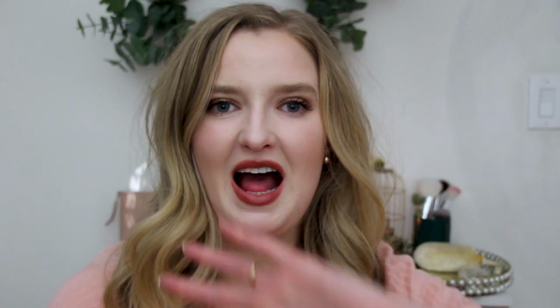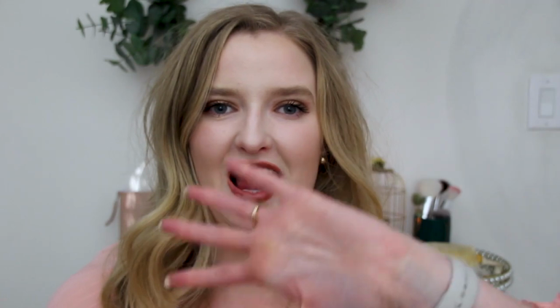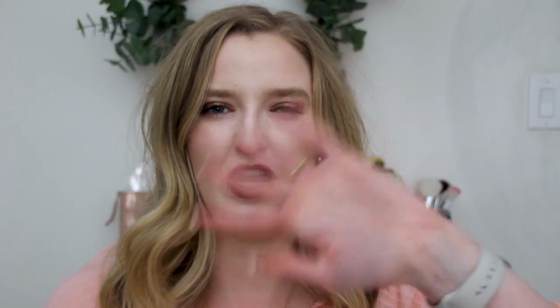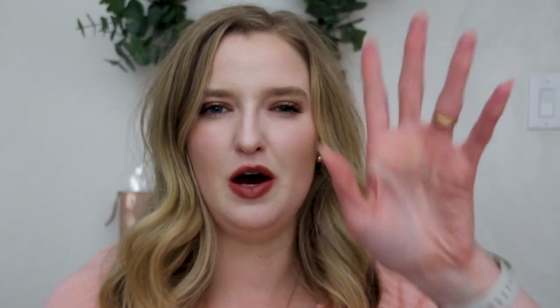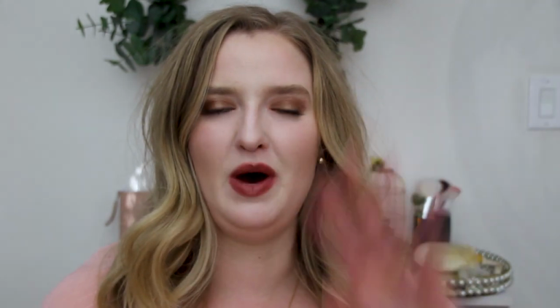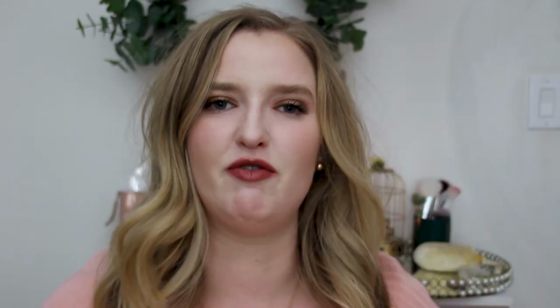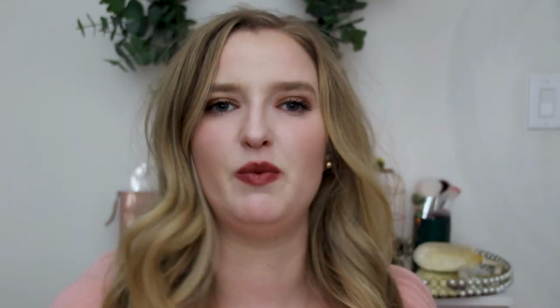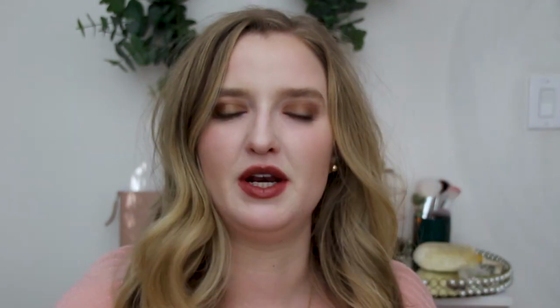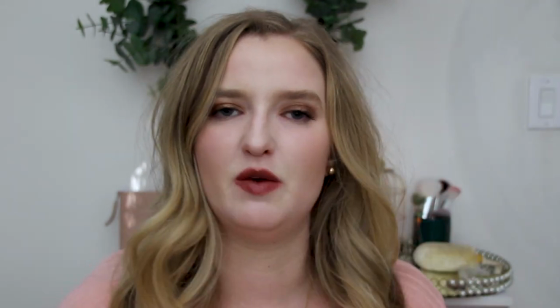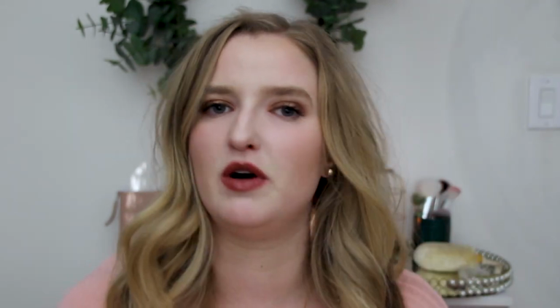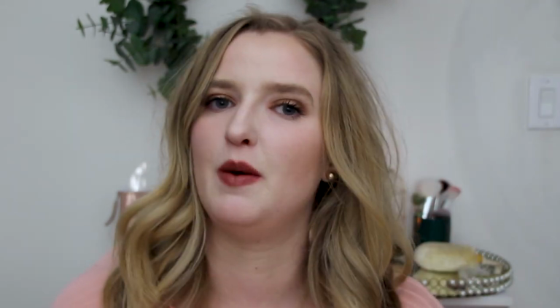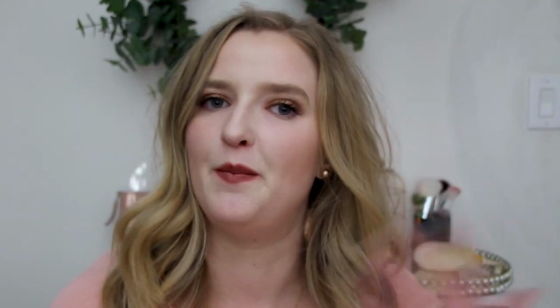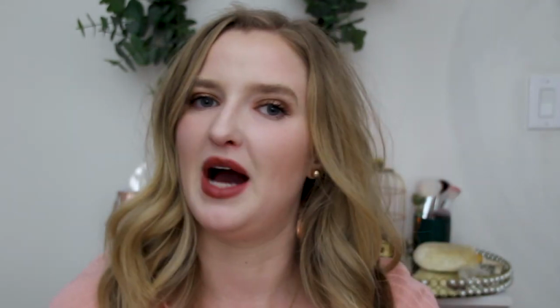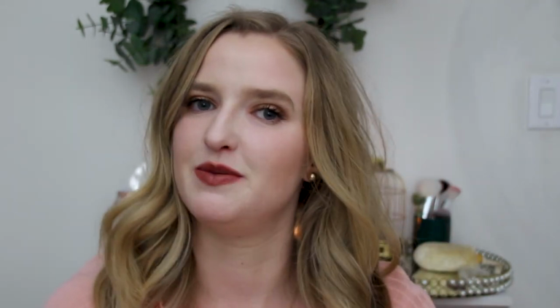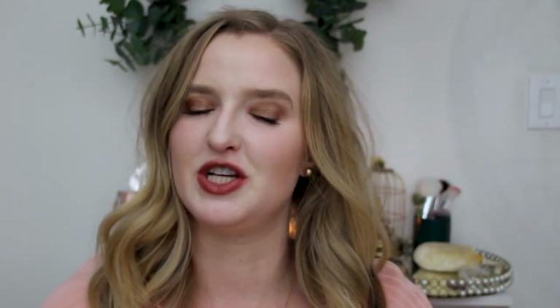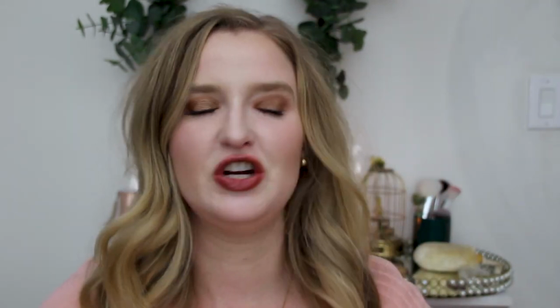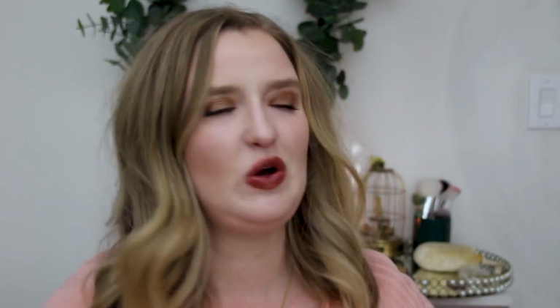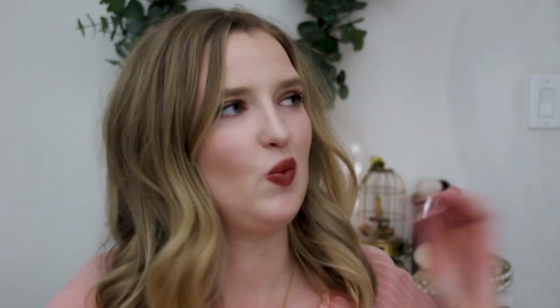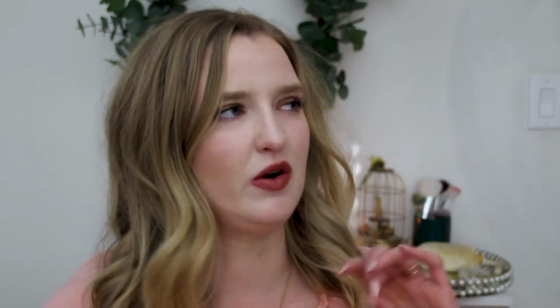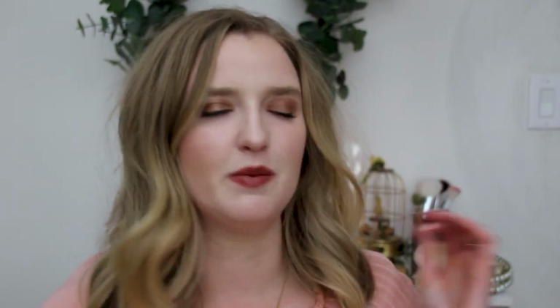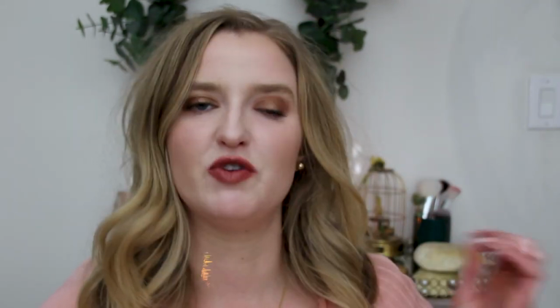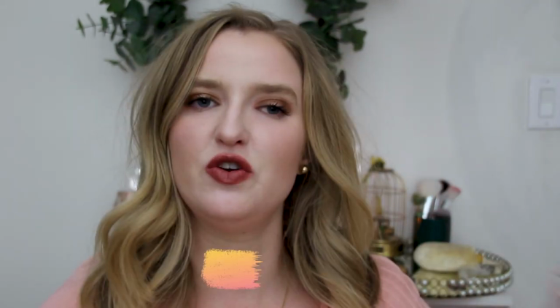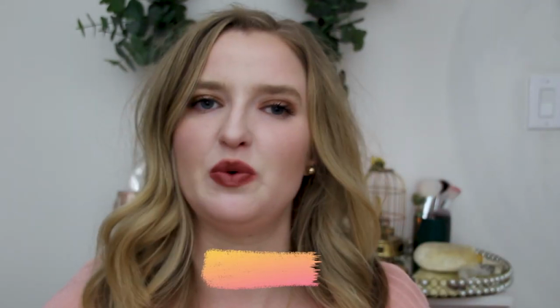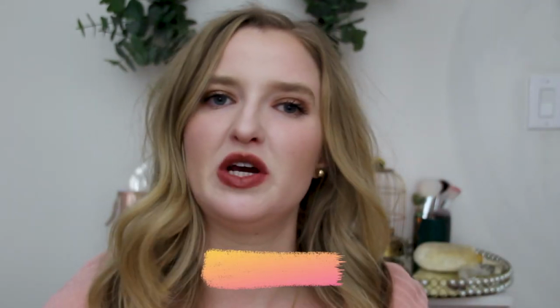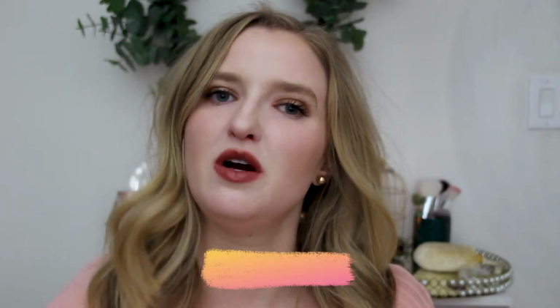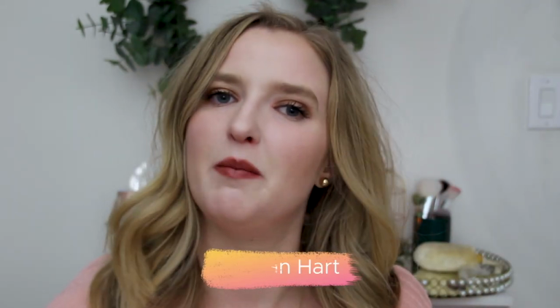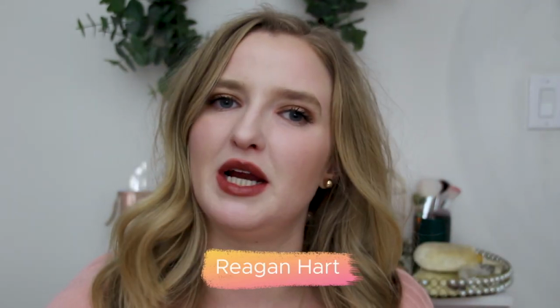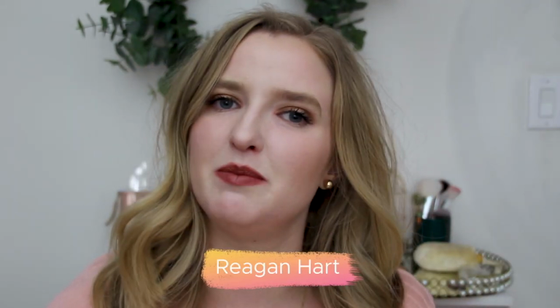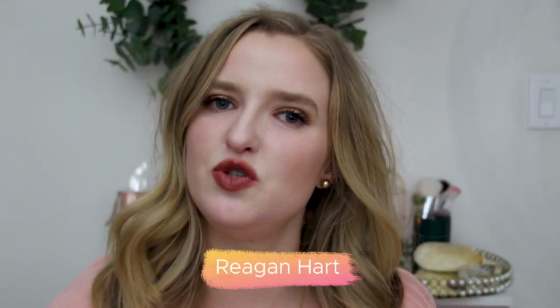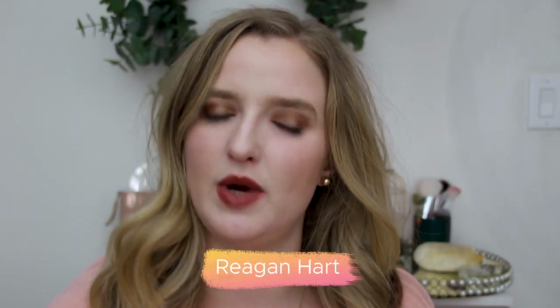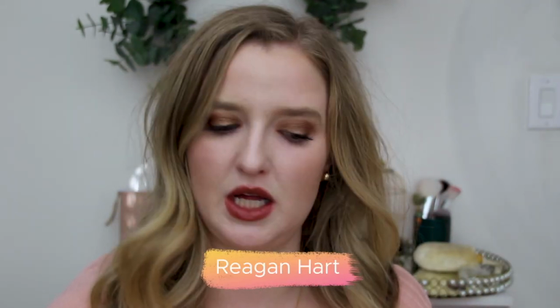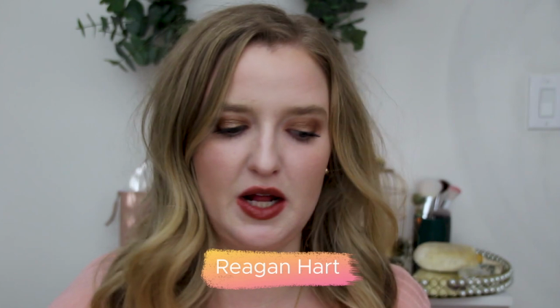Hello, everyone, and welcome back to my channel. Welcome if you're new here. My name is Regan.